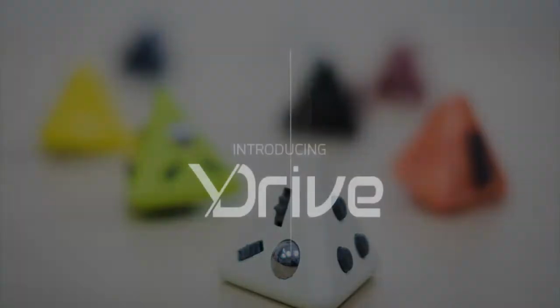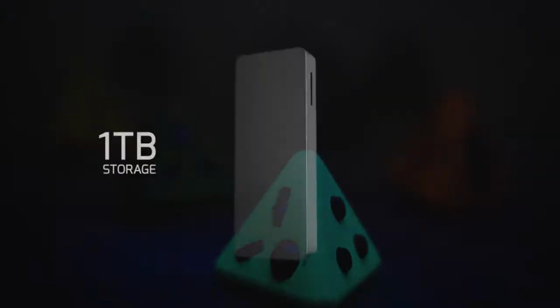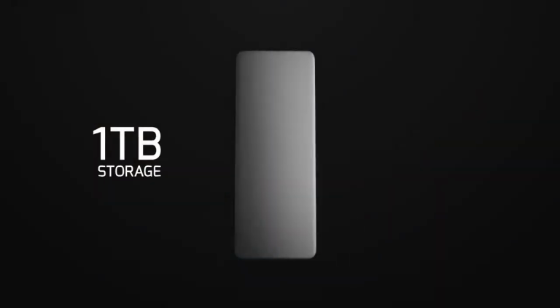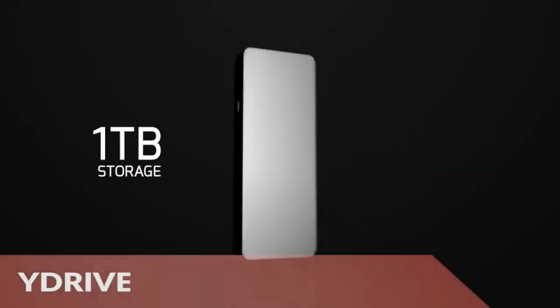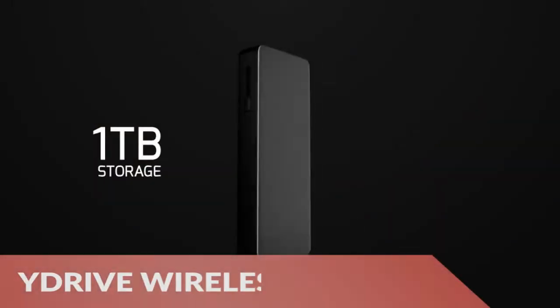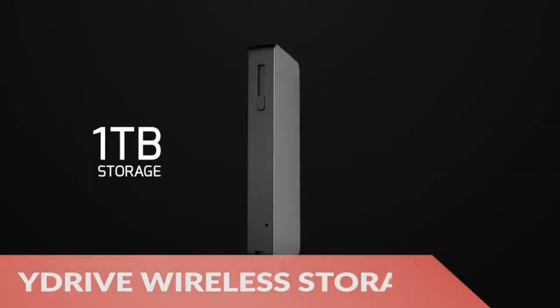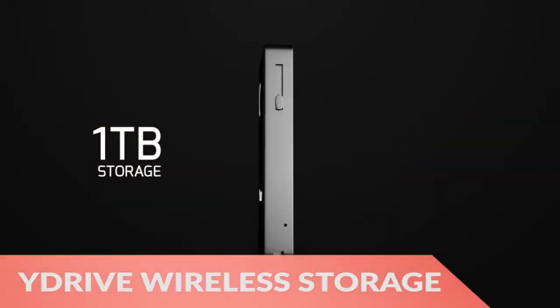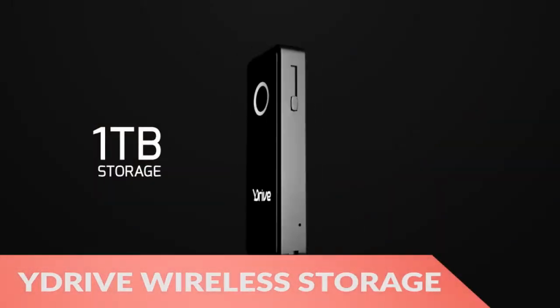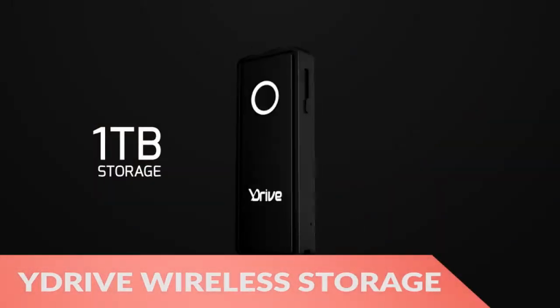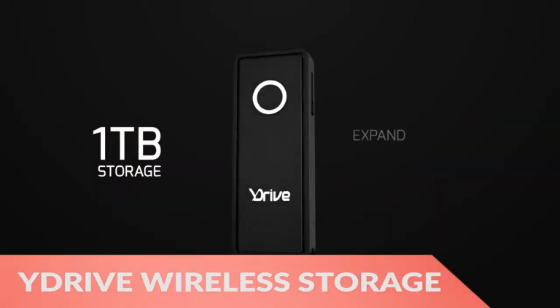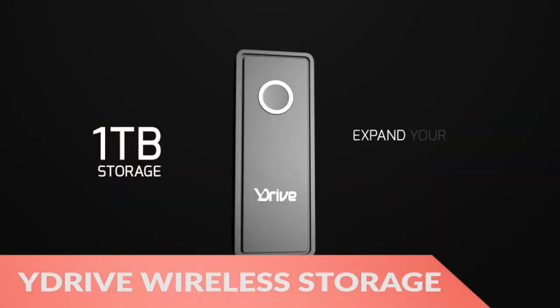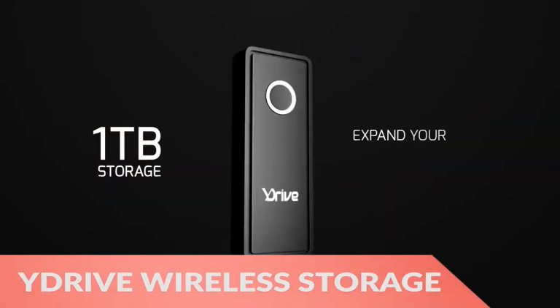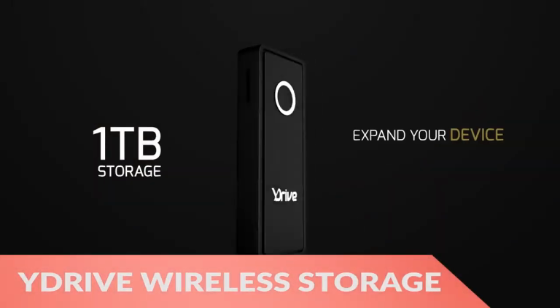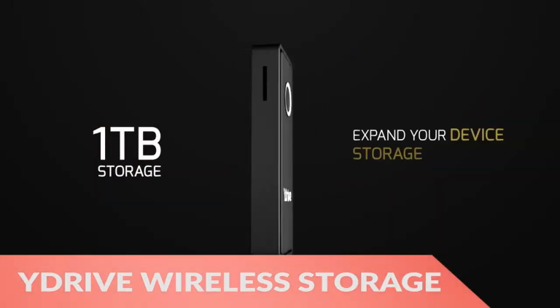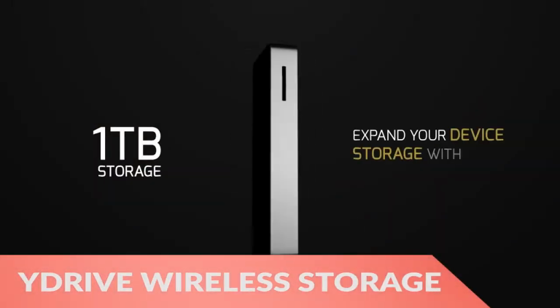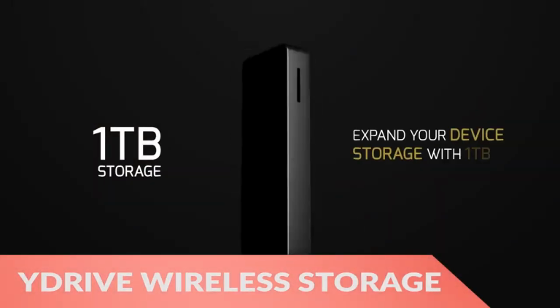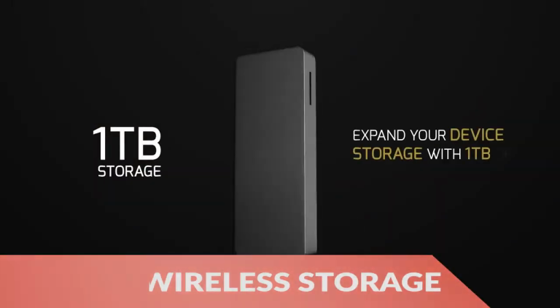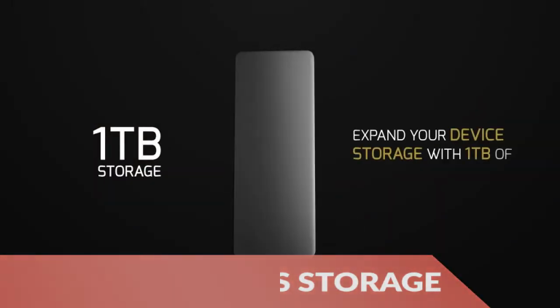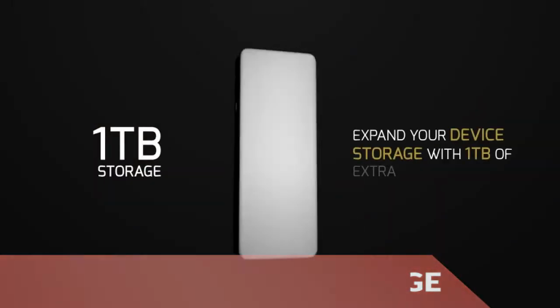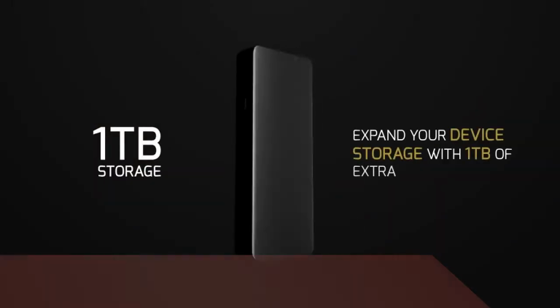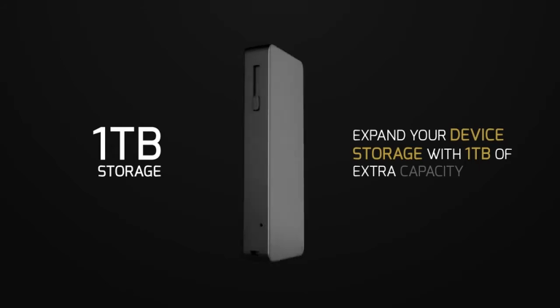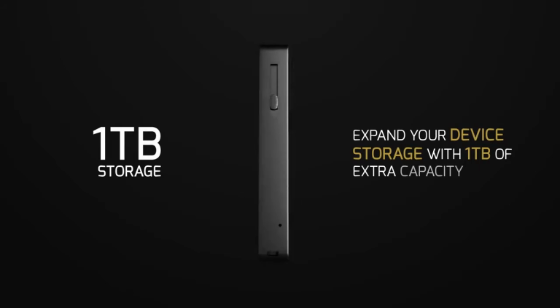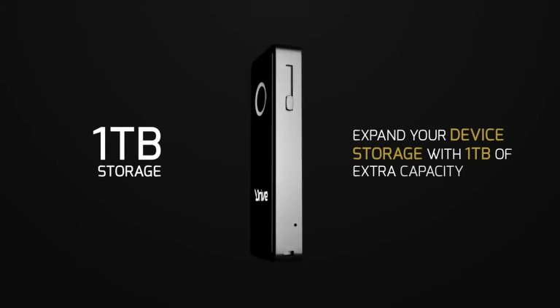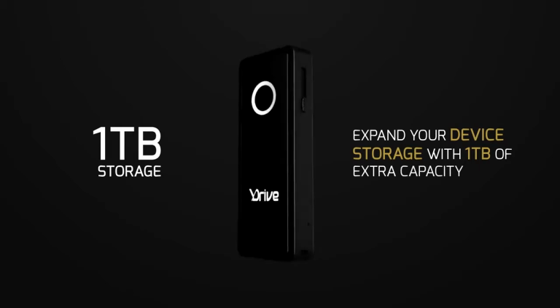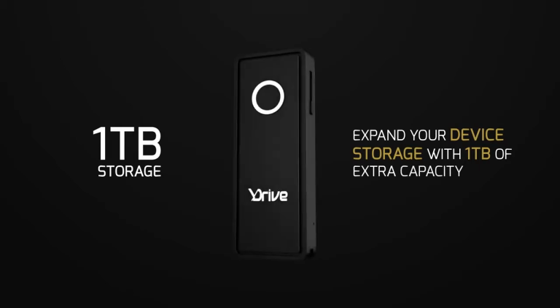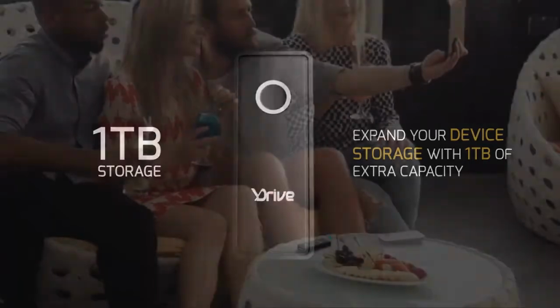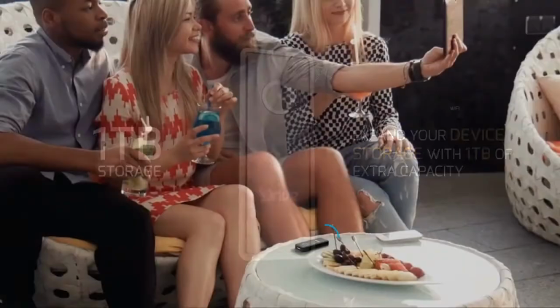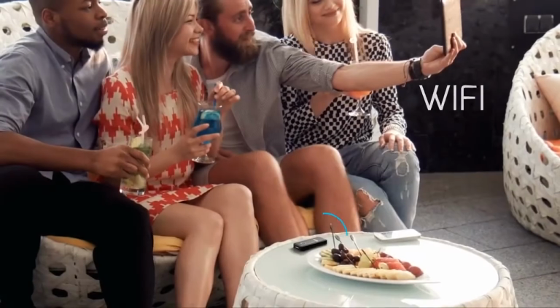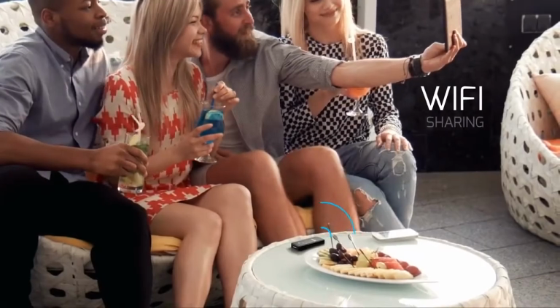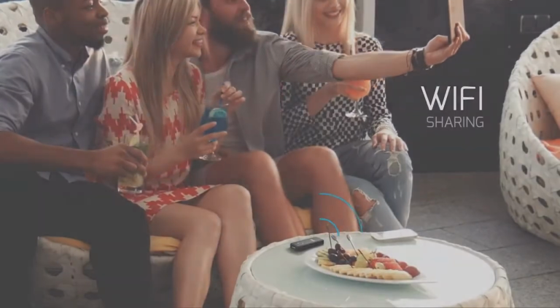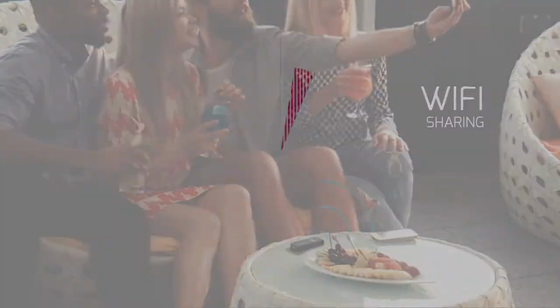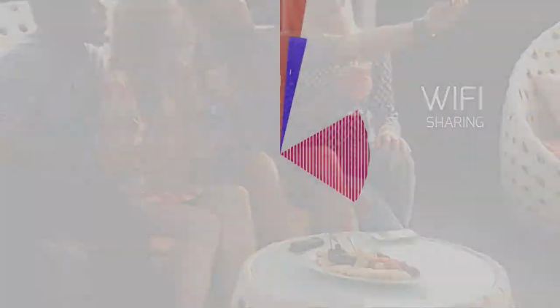Finally, the Y-Drive Portable Wireless Storage Device makes it easy to take tons of media, or whatever you want, on the go.